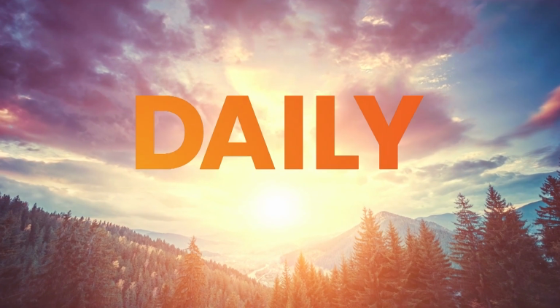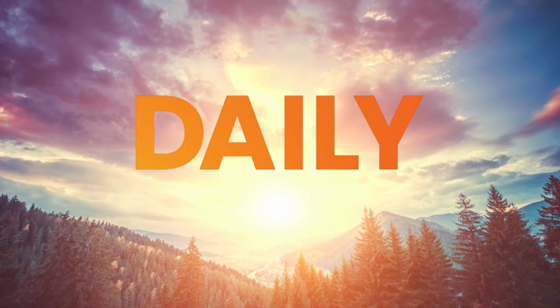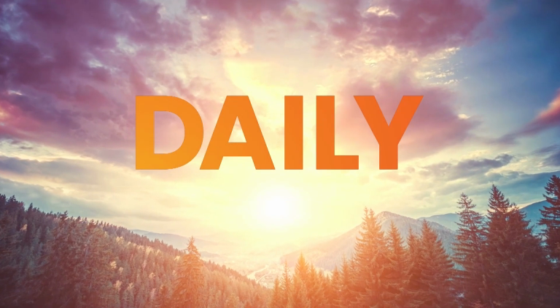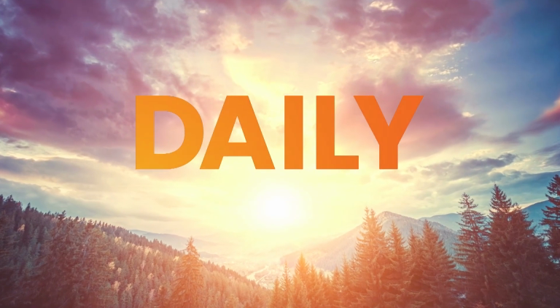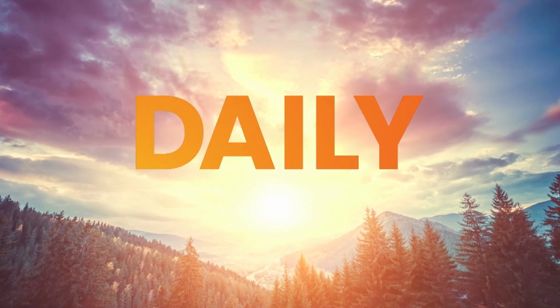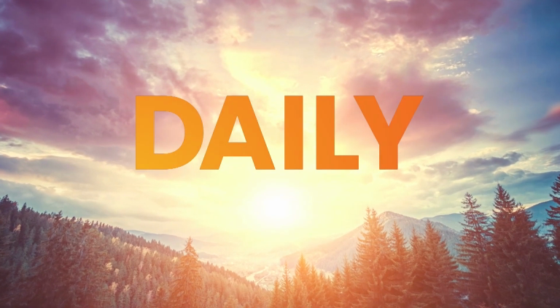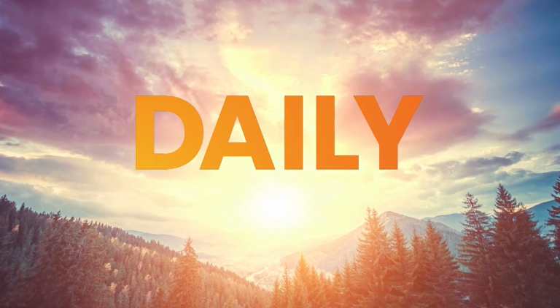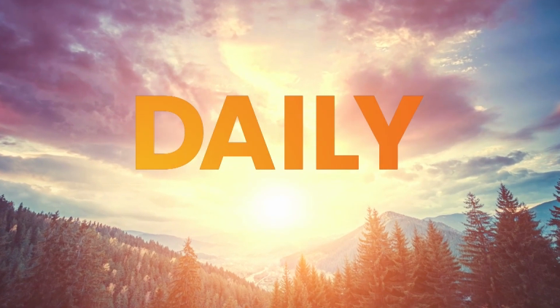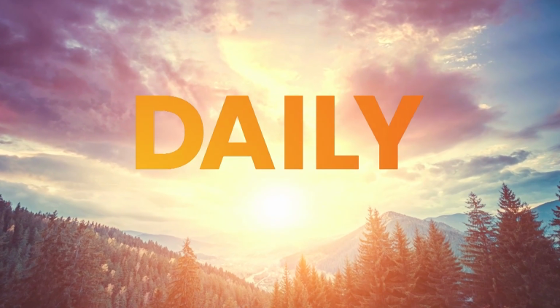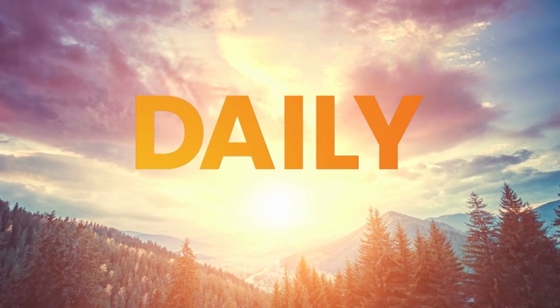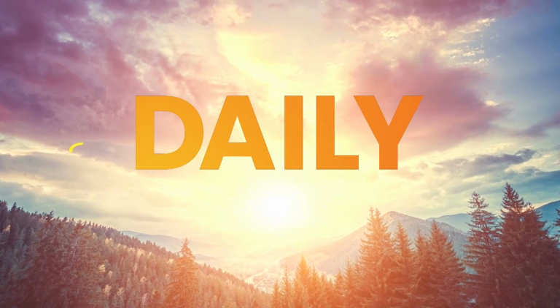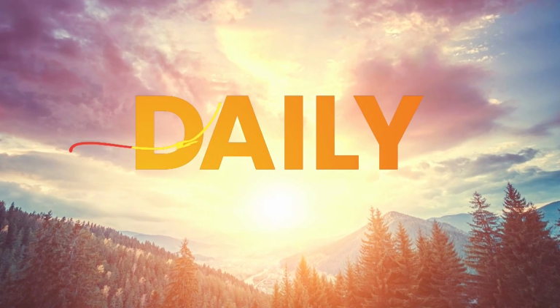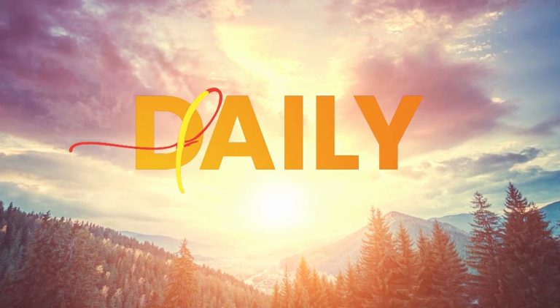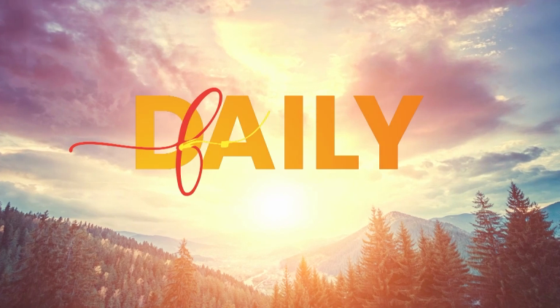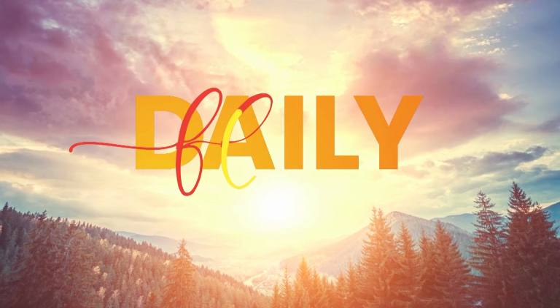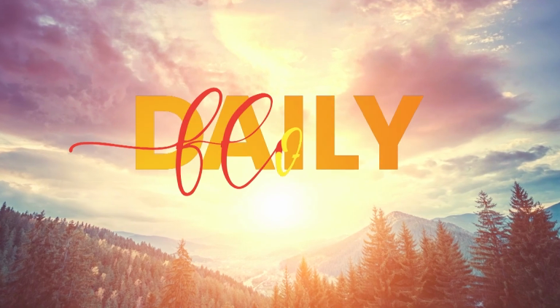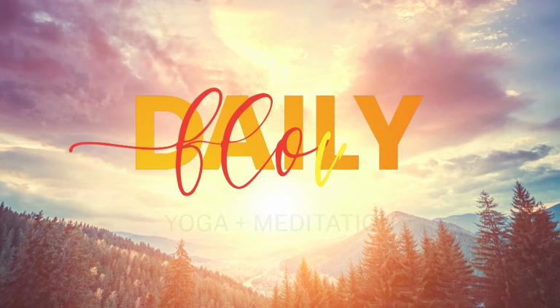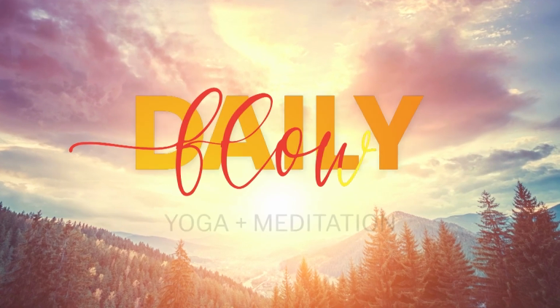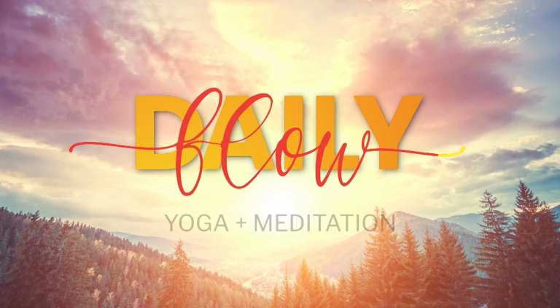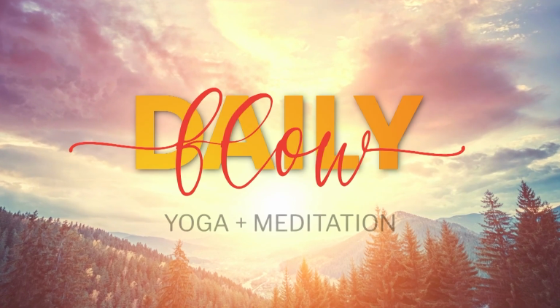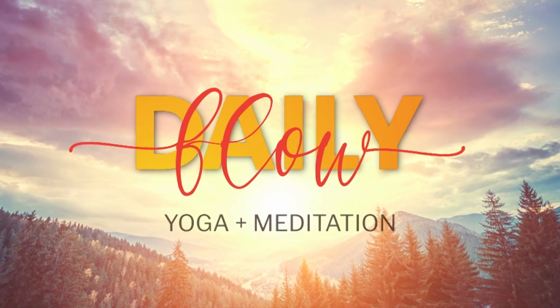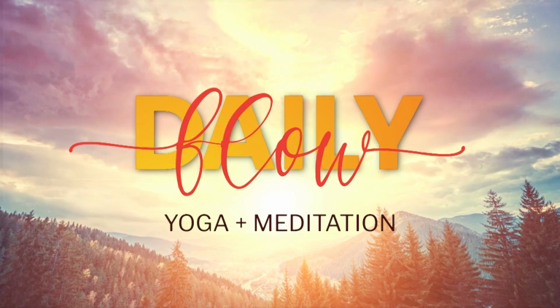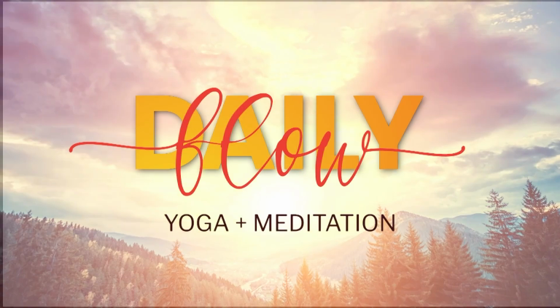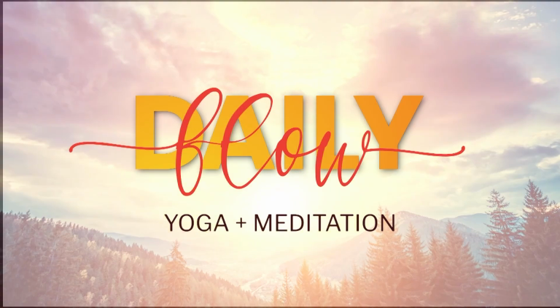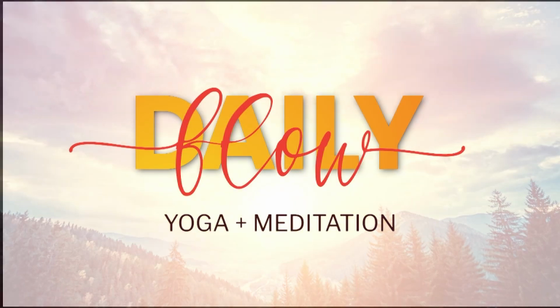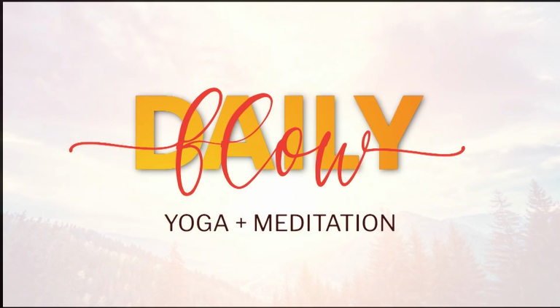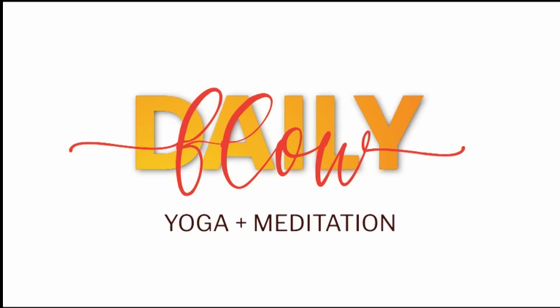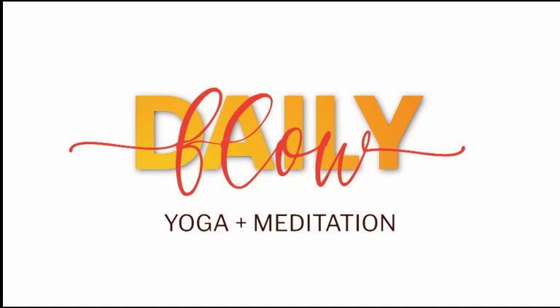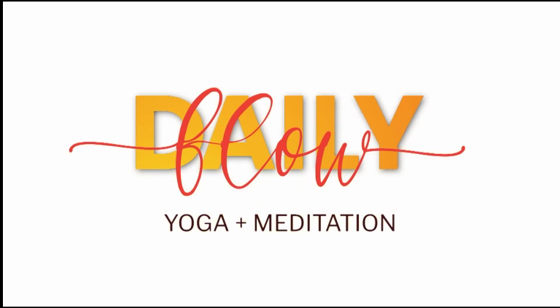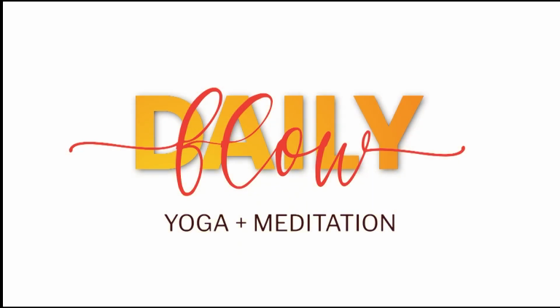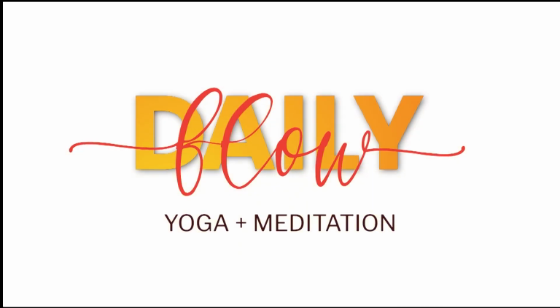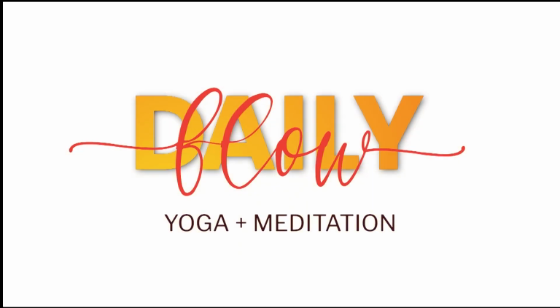If you enjoyed this, please be sure to like, share, and follow dailyflow.yoga.